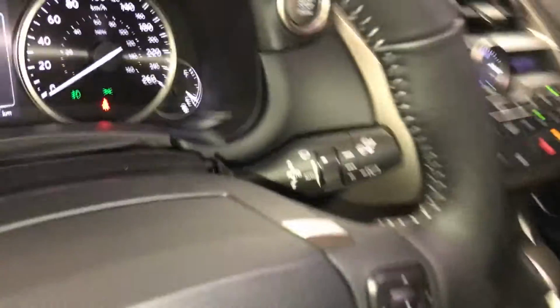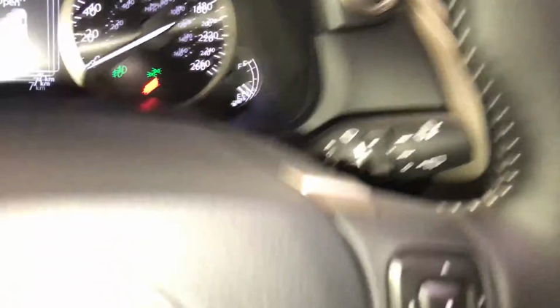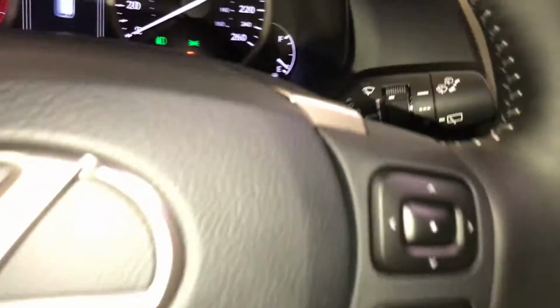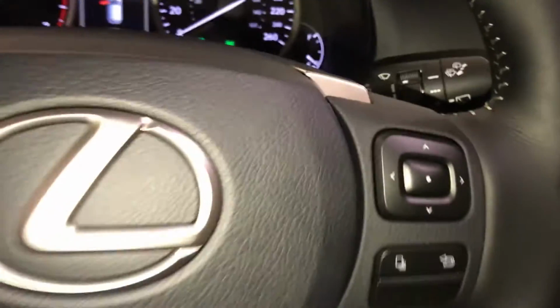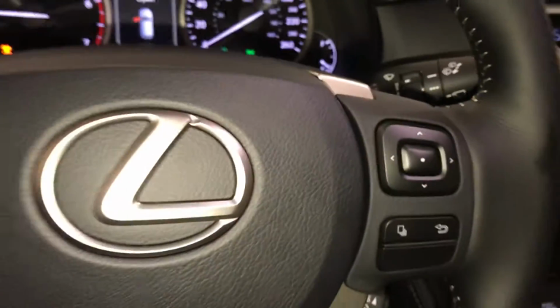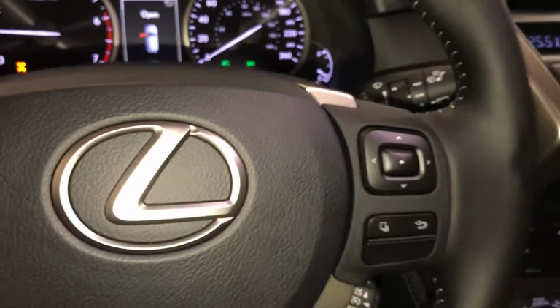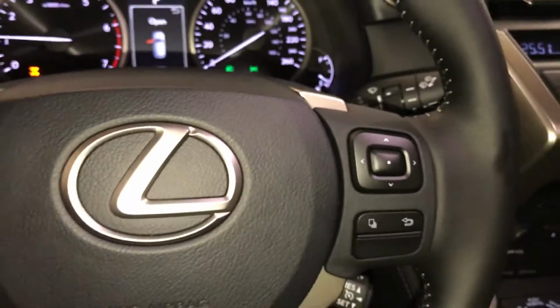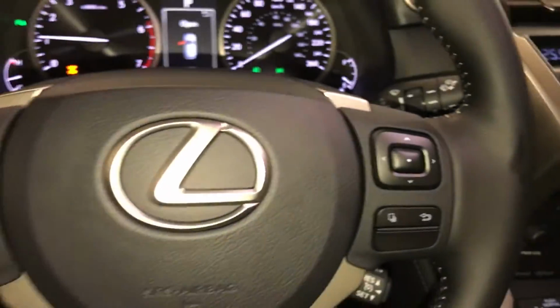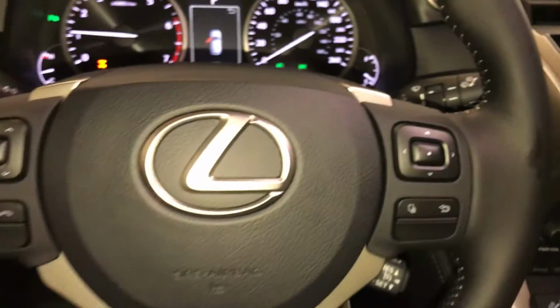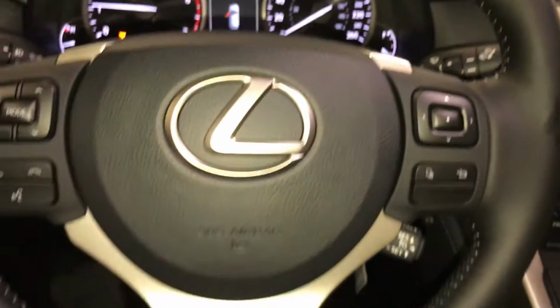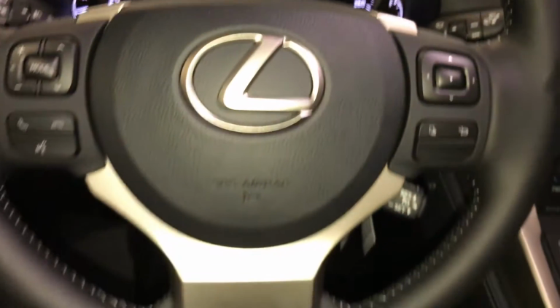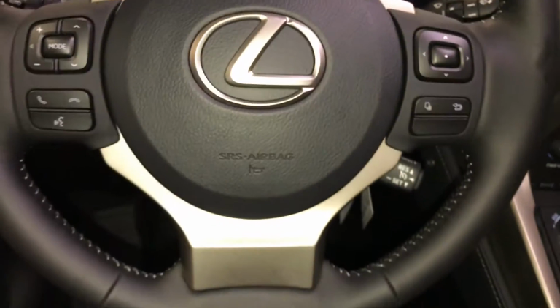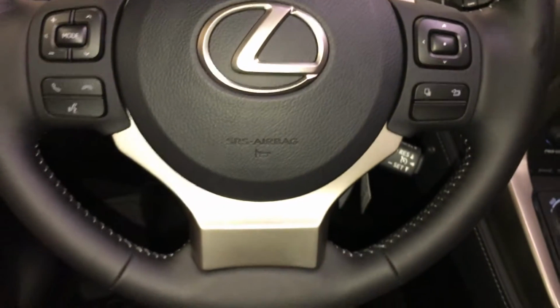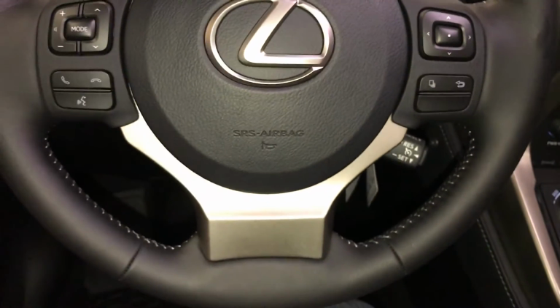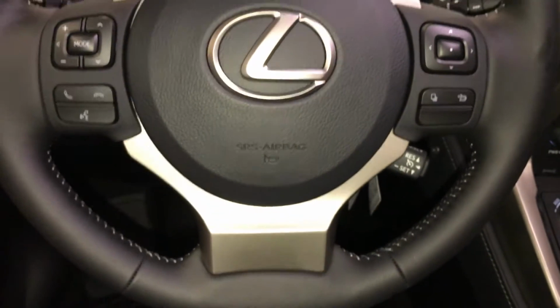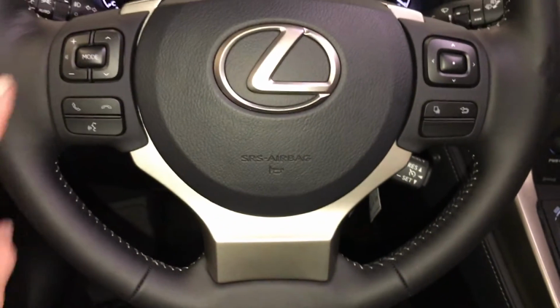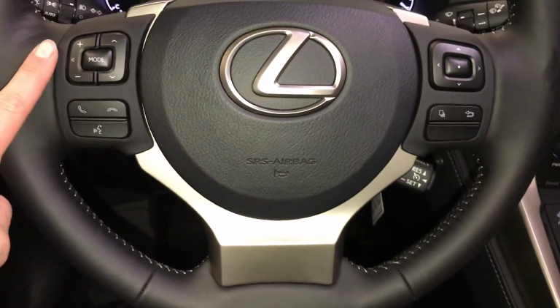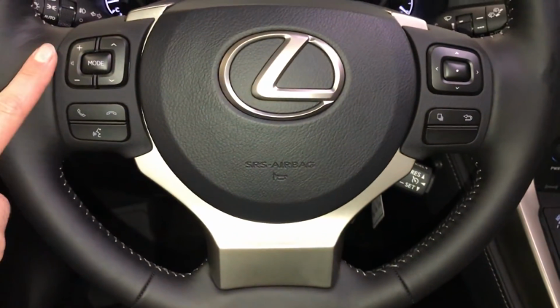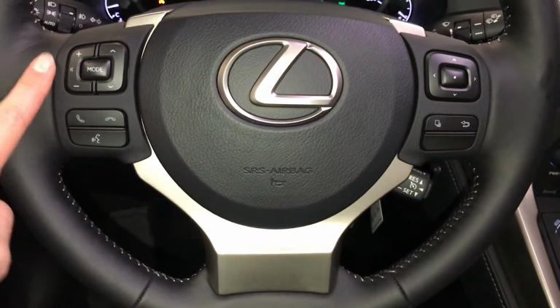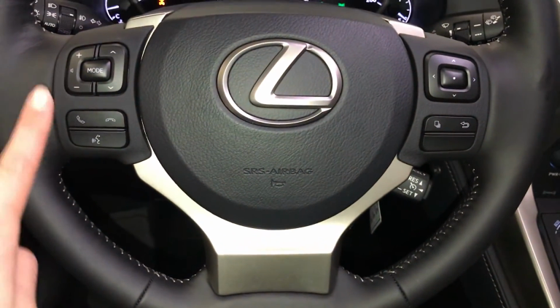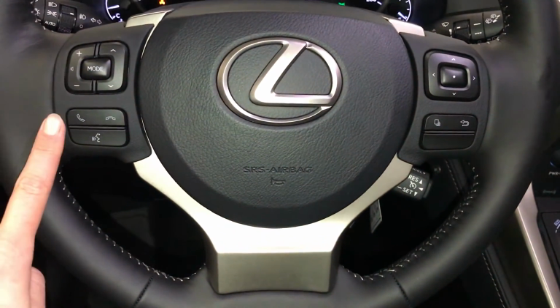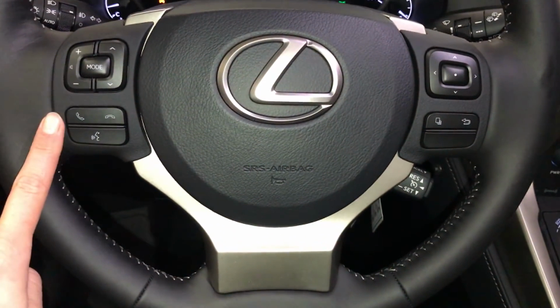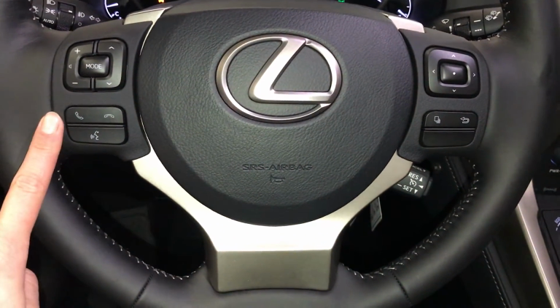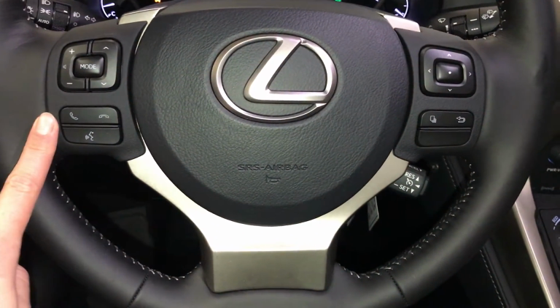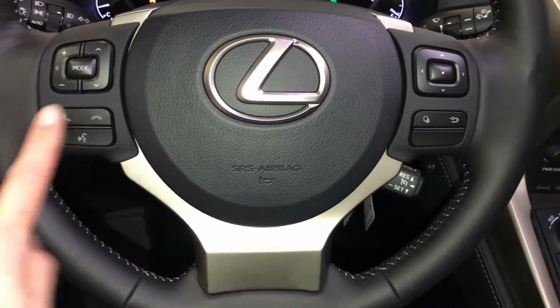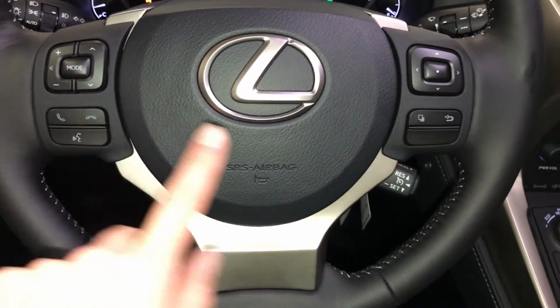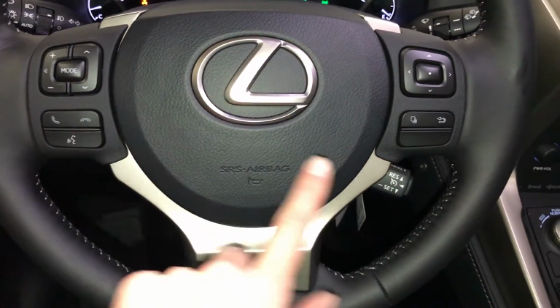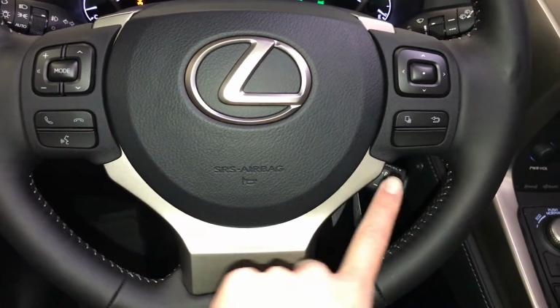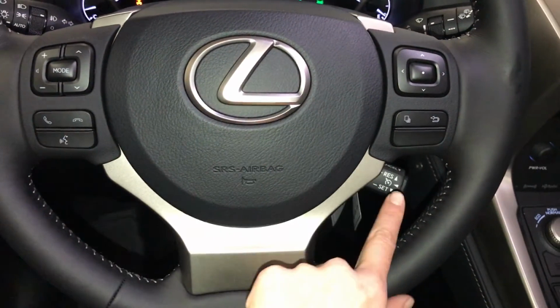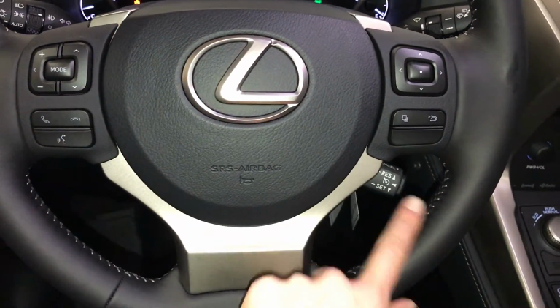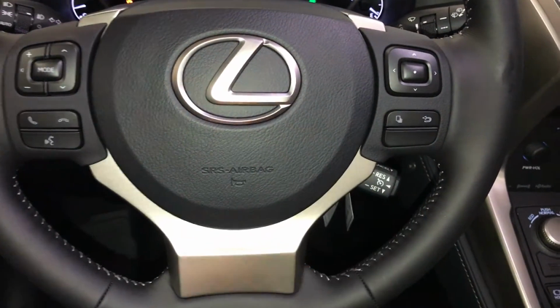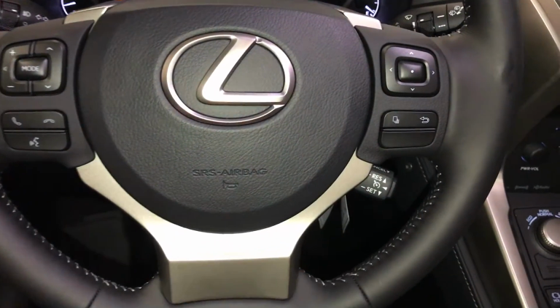It's a fully leather-wrapped steering wheel. On it you have audio controls, hands-free communication, and cruise control.